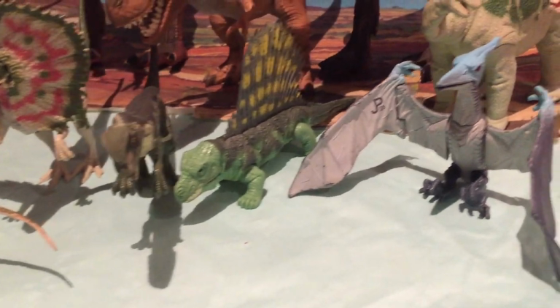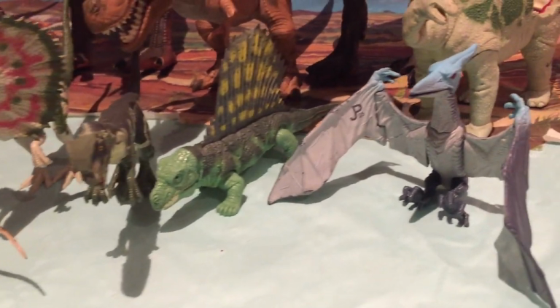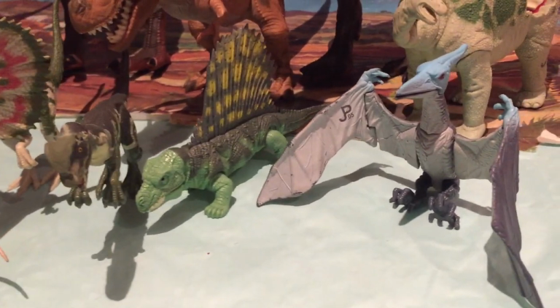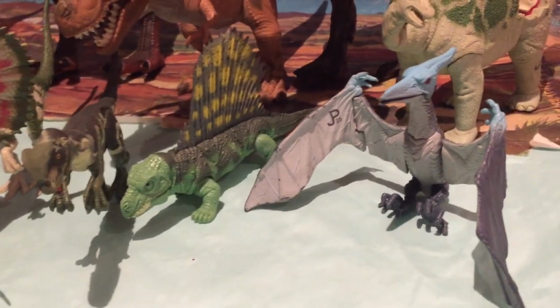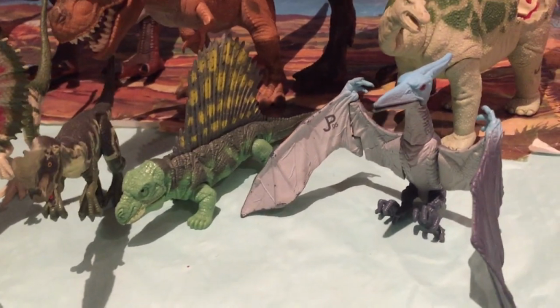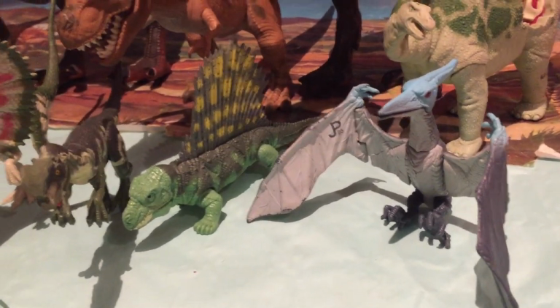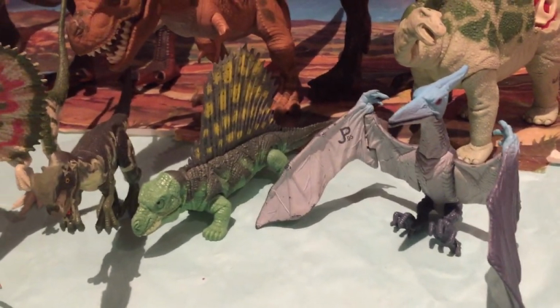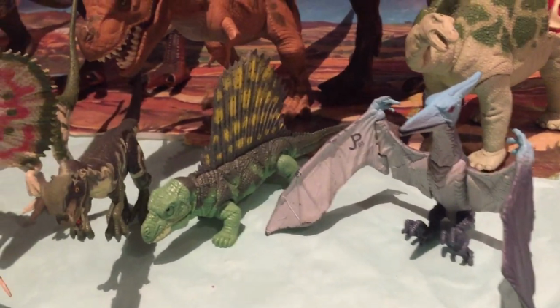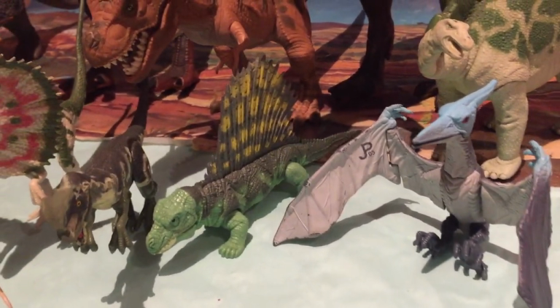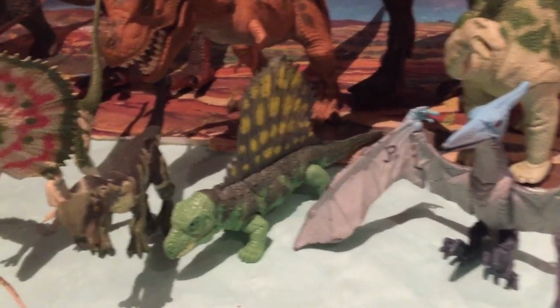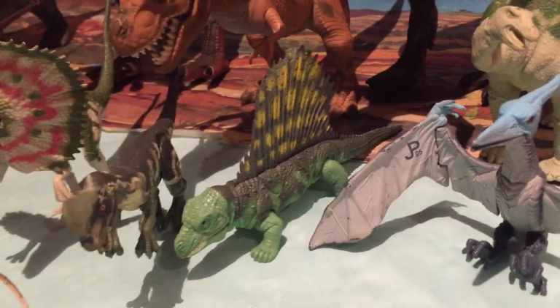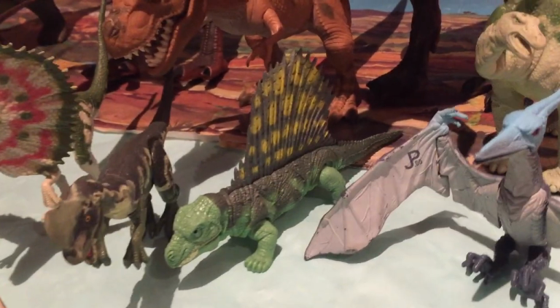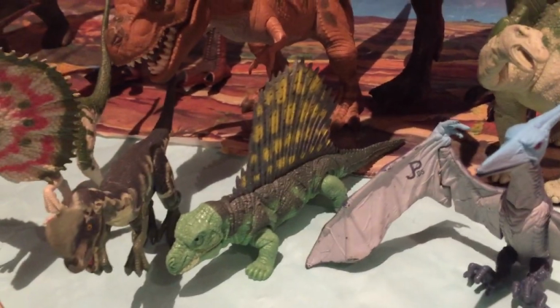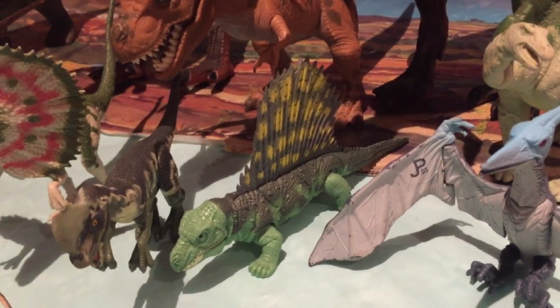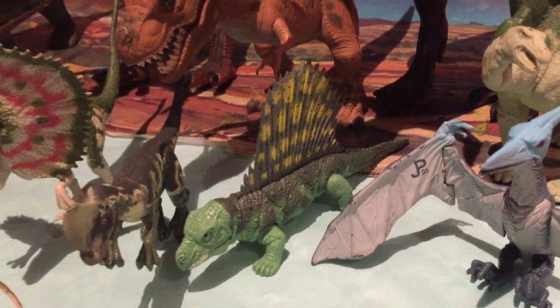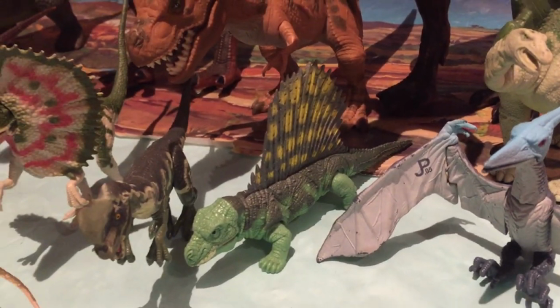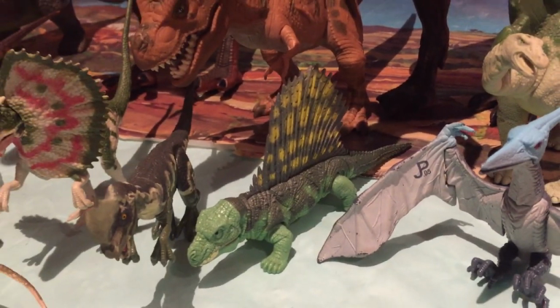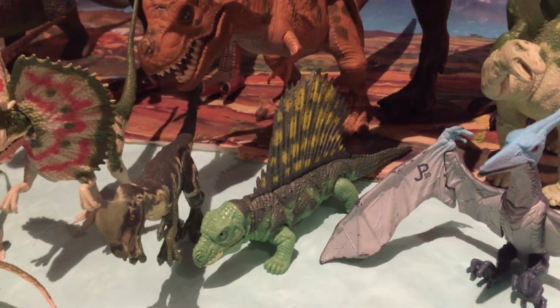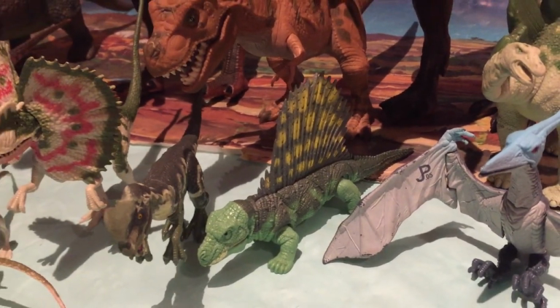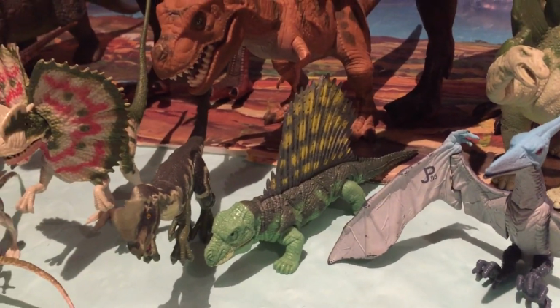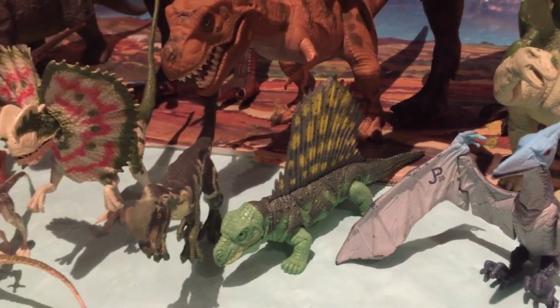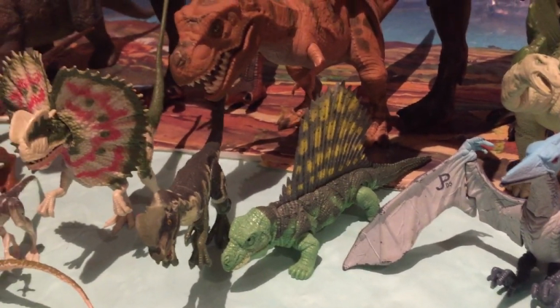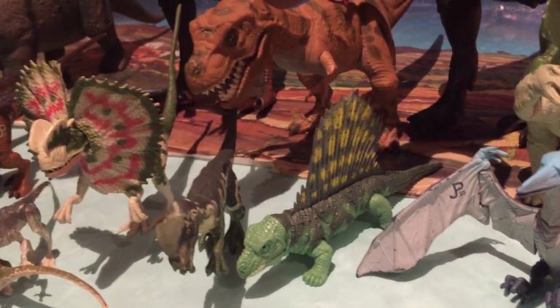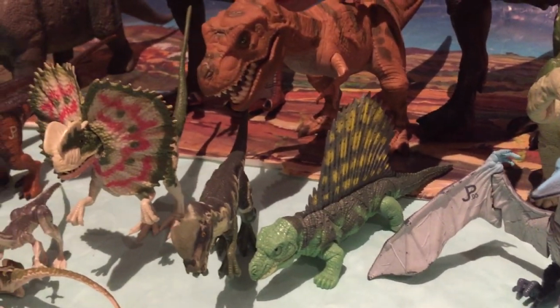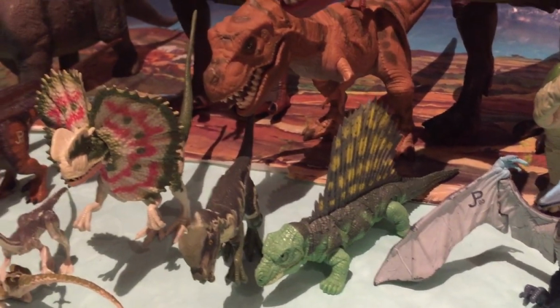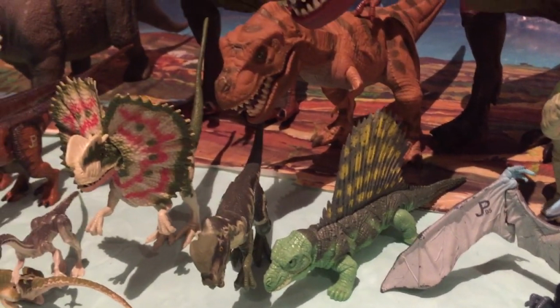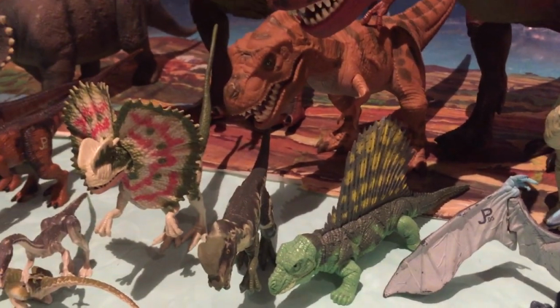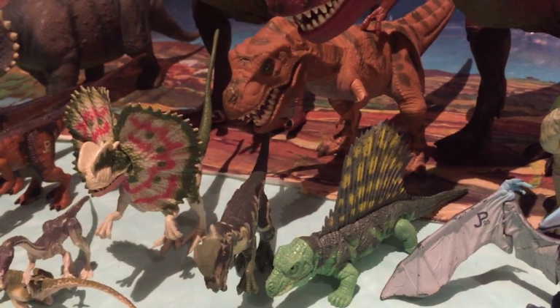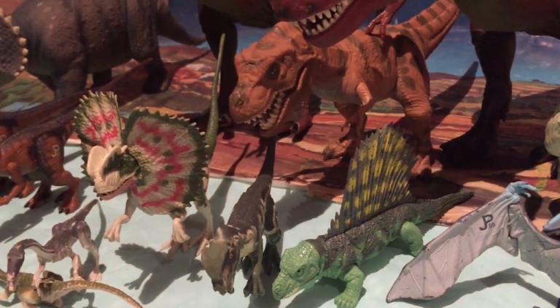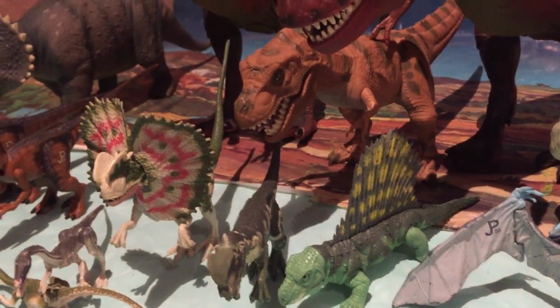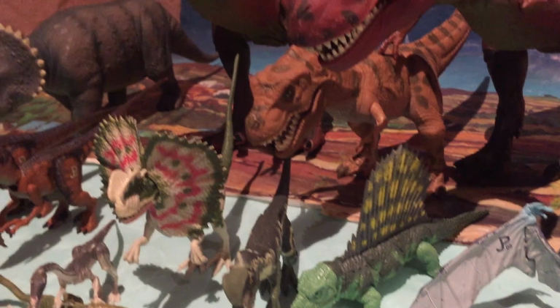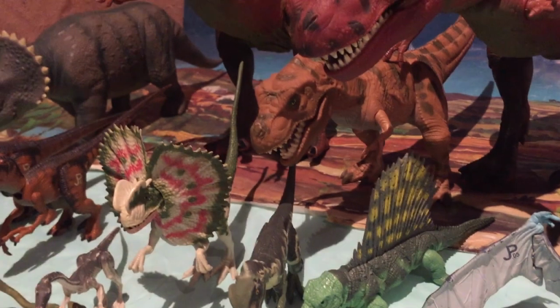El dimetrodón. Dimetrodón clásico ahí, de Jurassic Park.